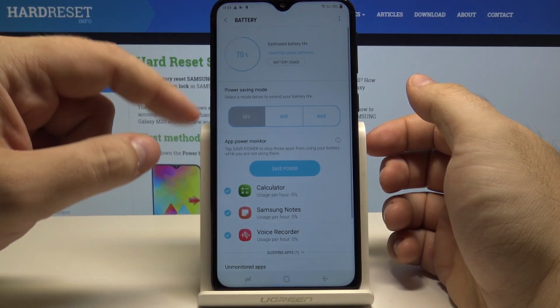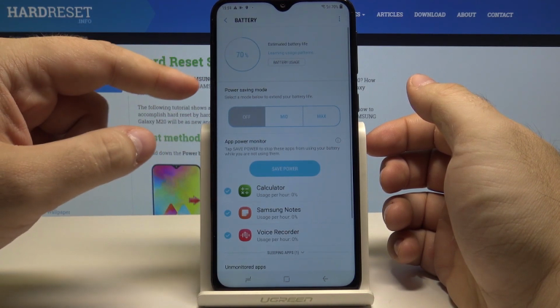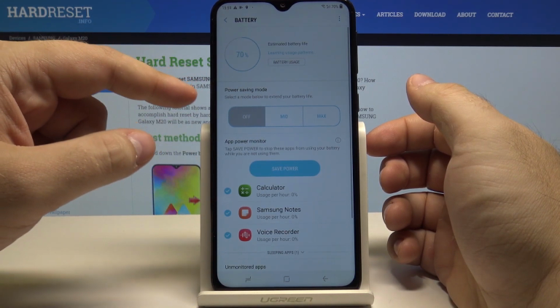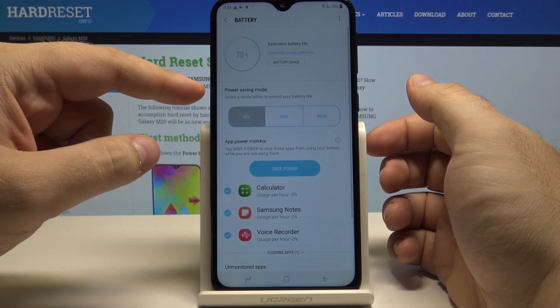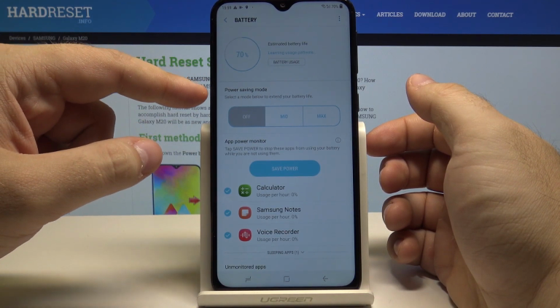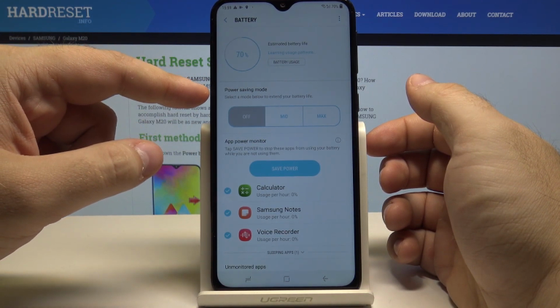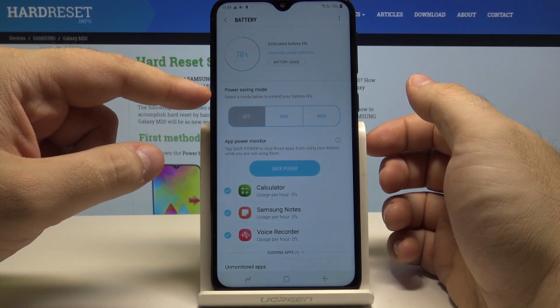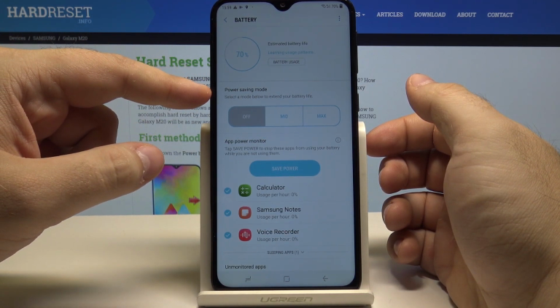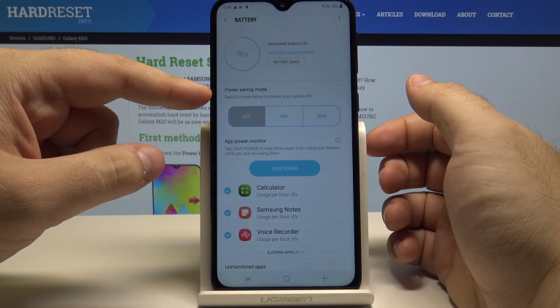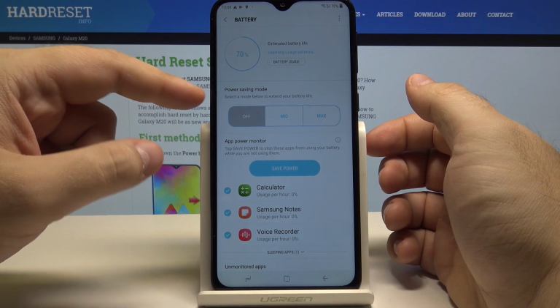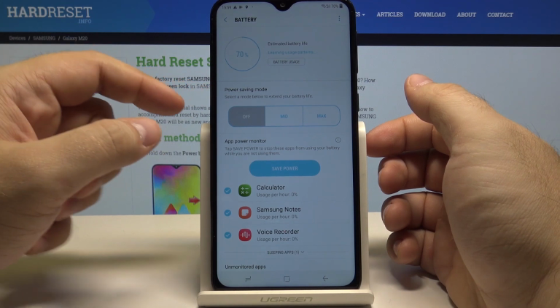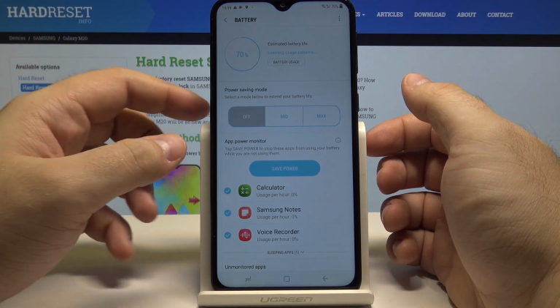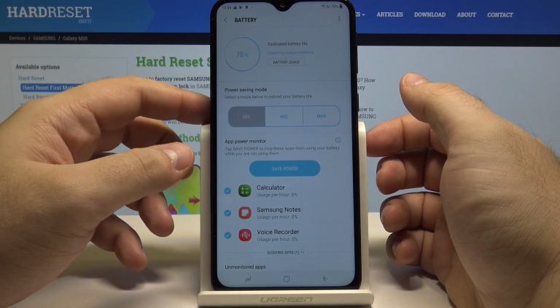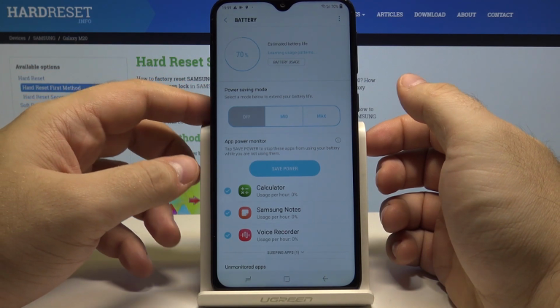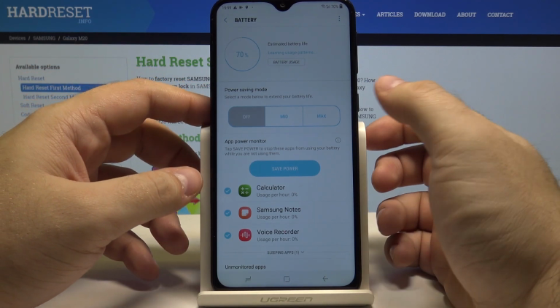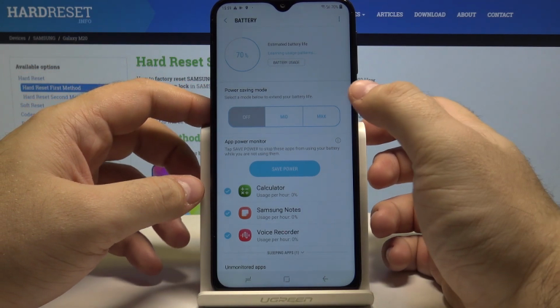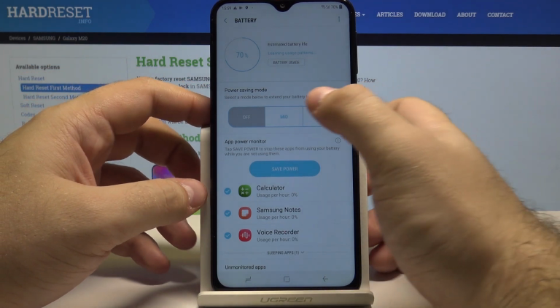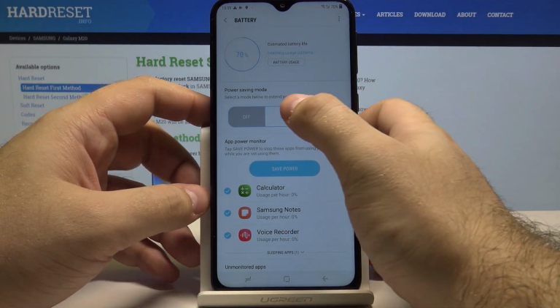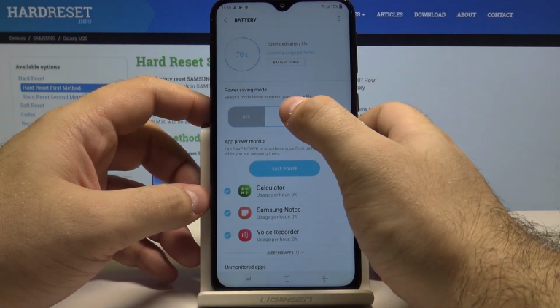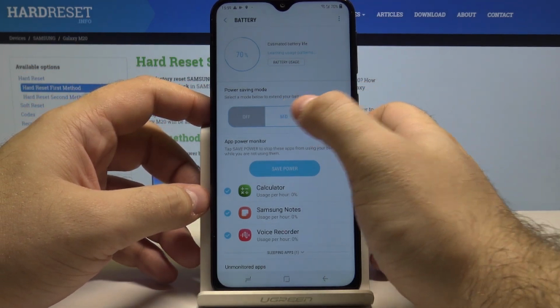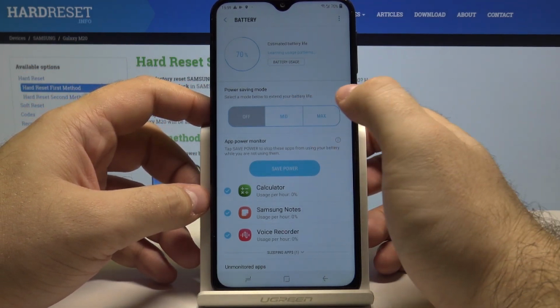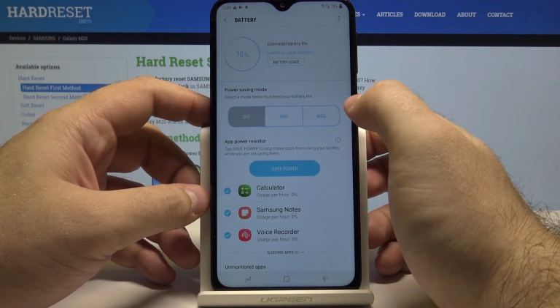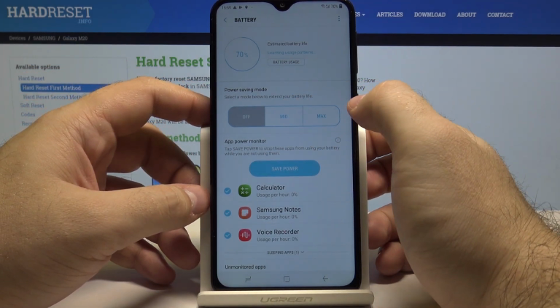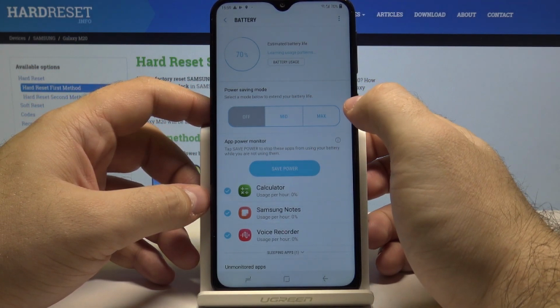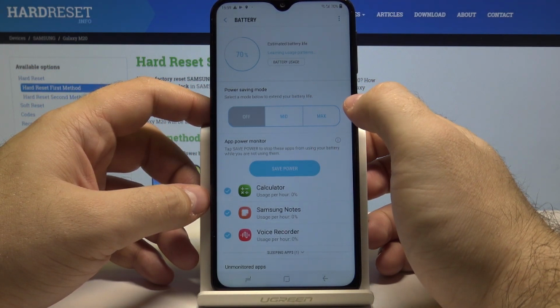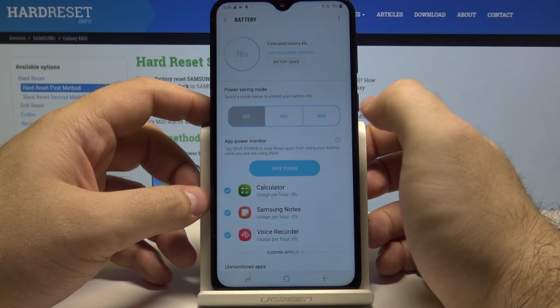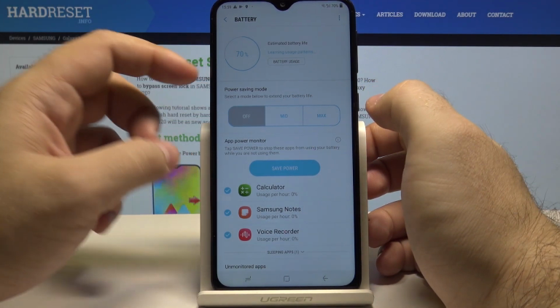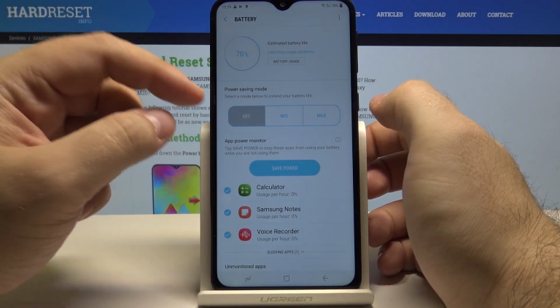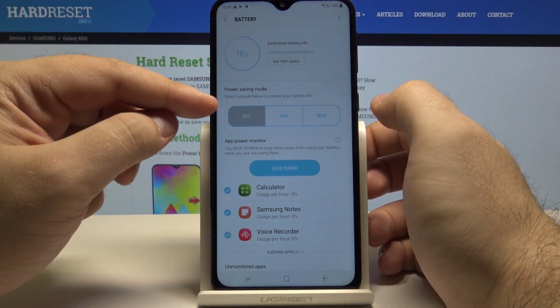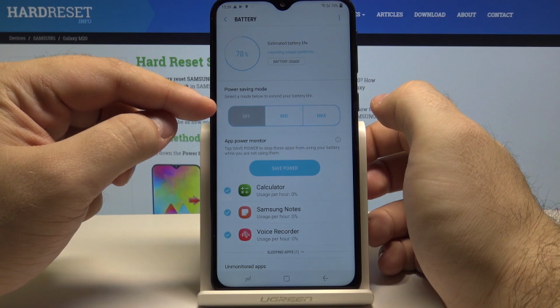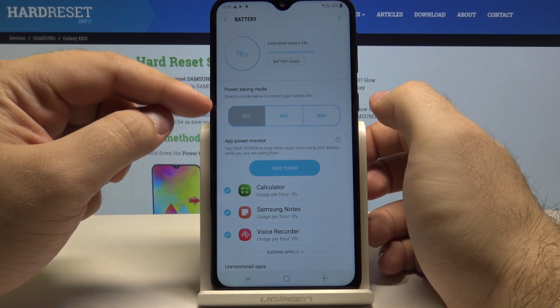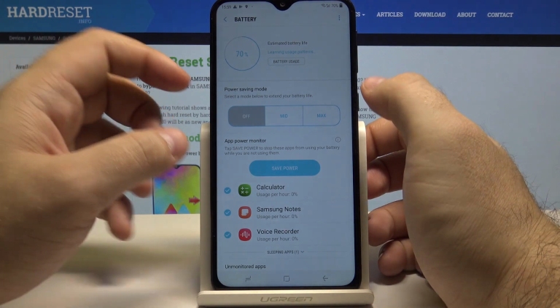And here you have the power saving mode. You can set it to medium, maximum, or turn it off.